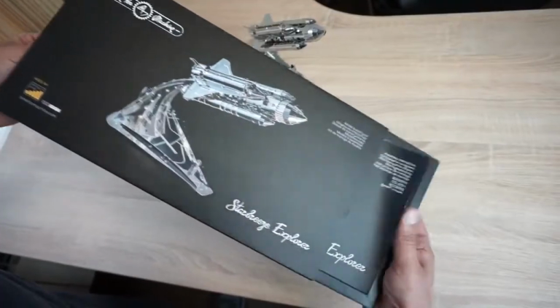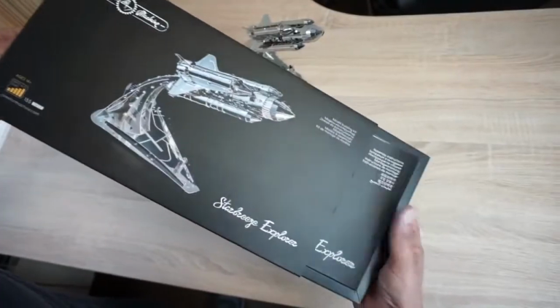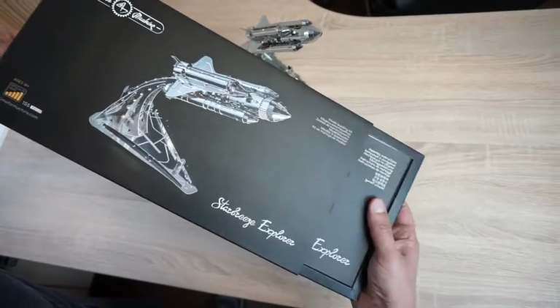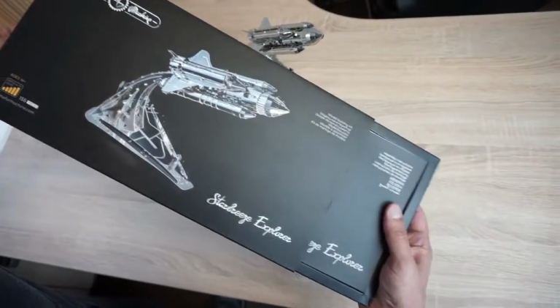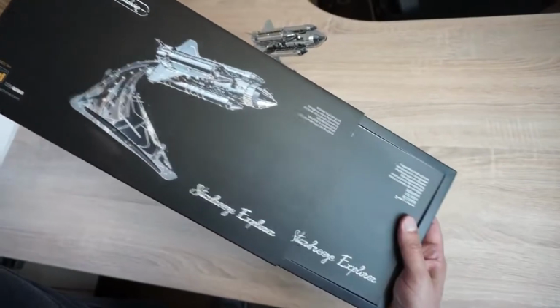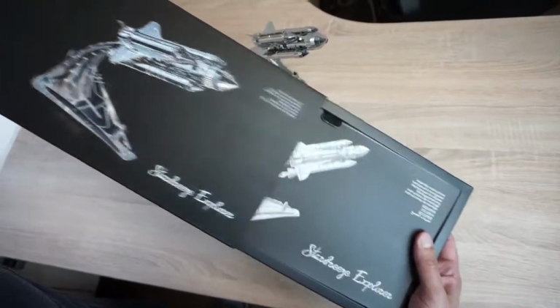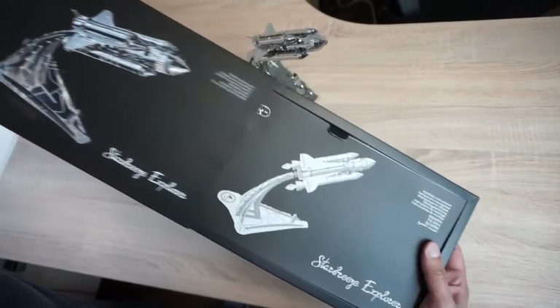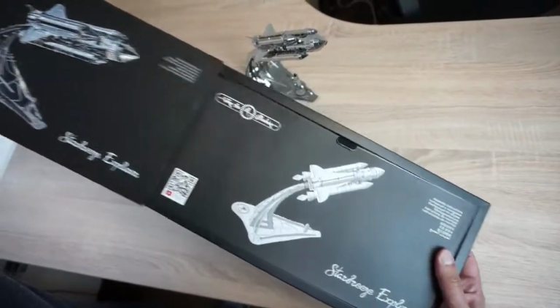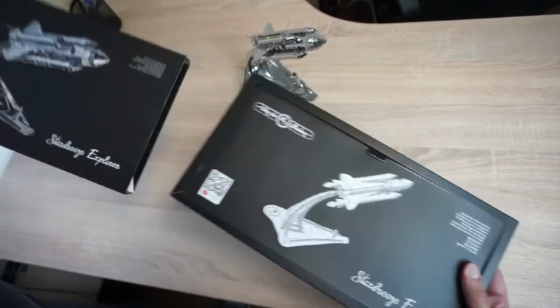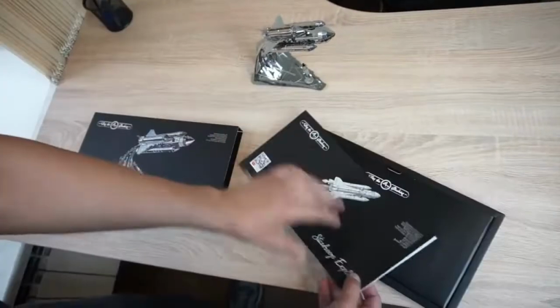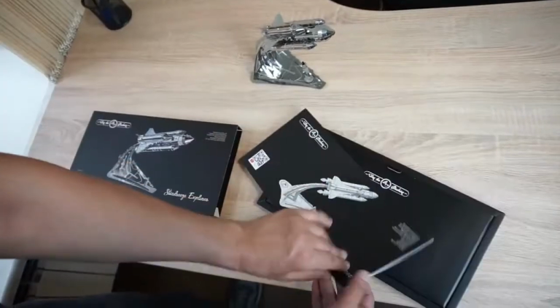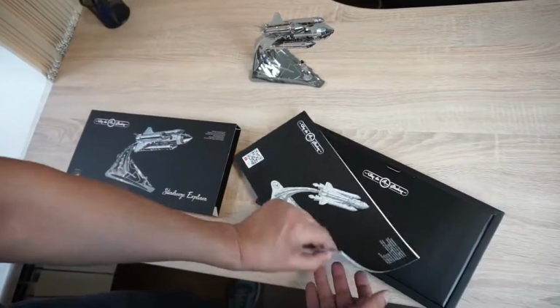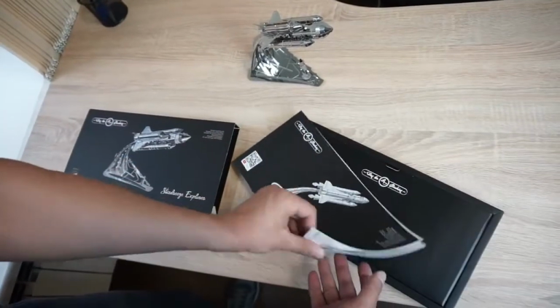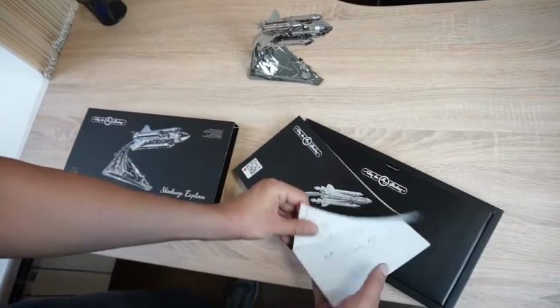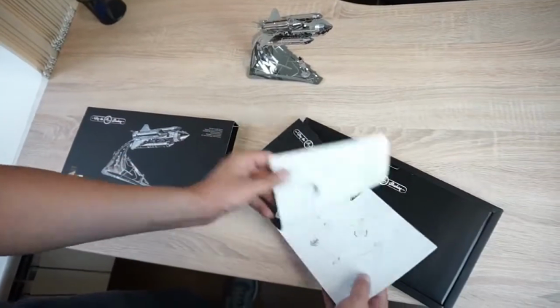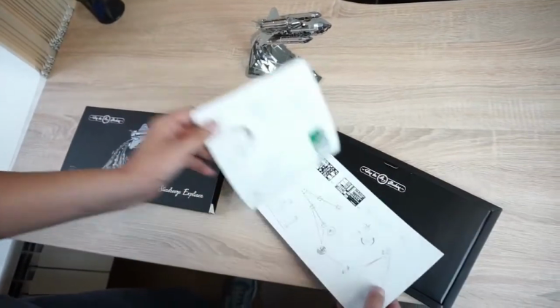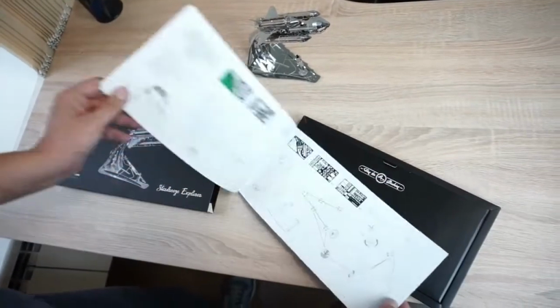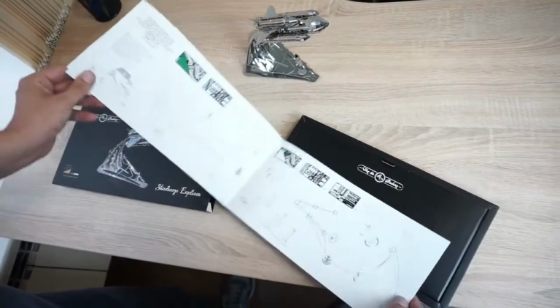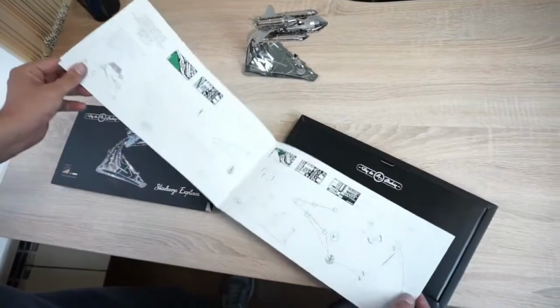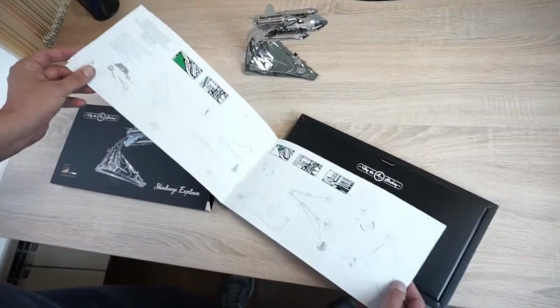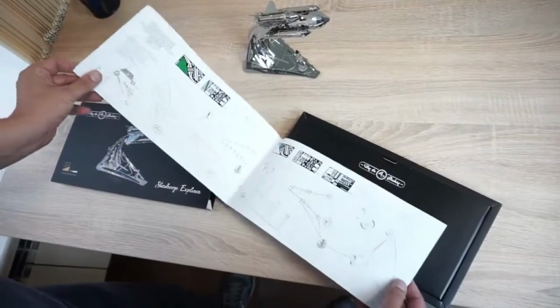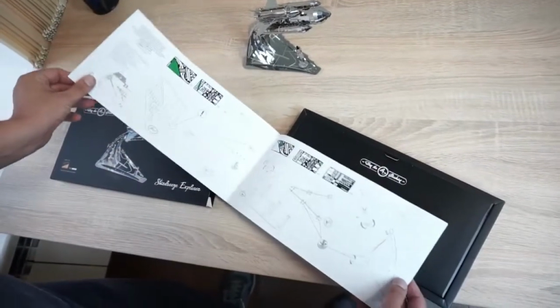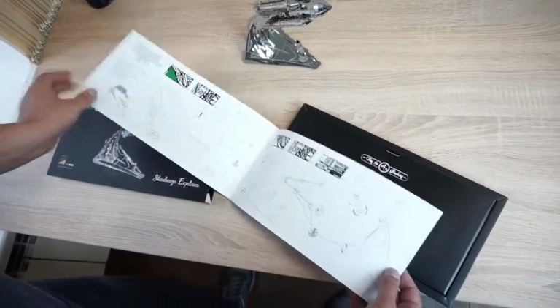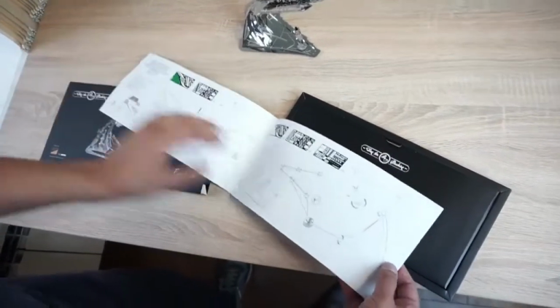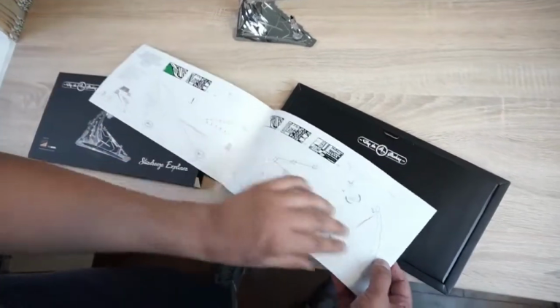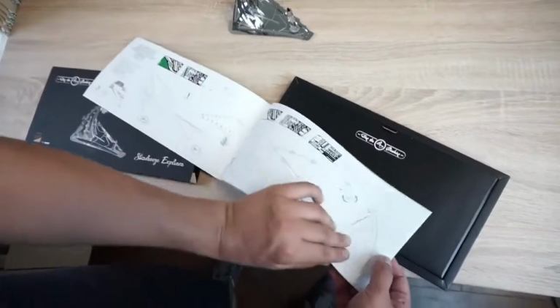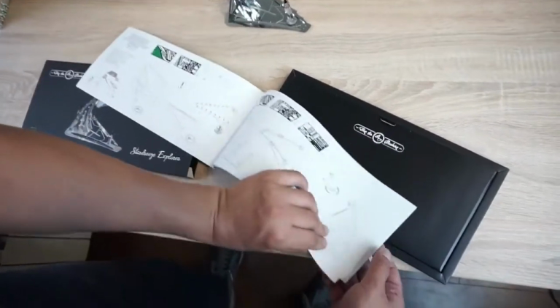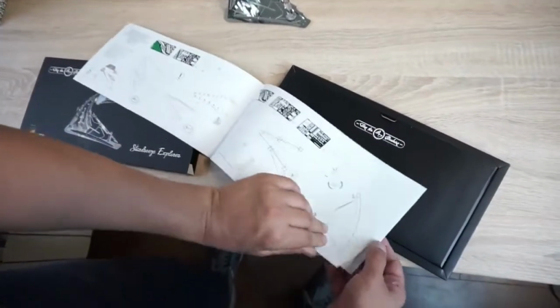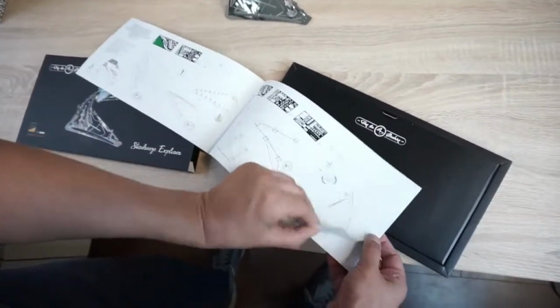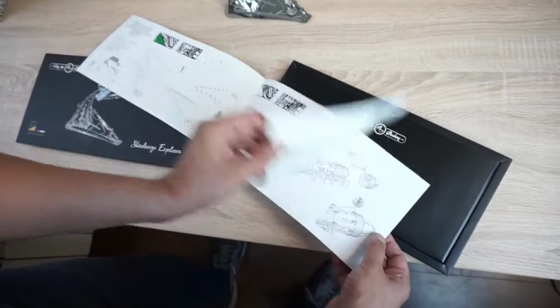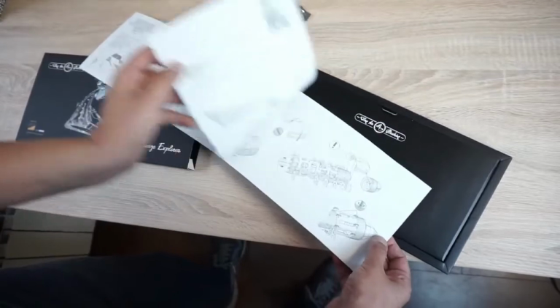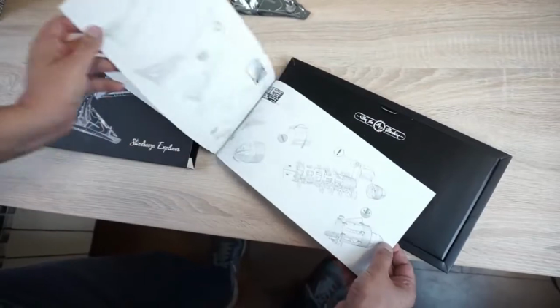This is how the packaging looks. Instructions — rather detailed, translated to 12 languages.